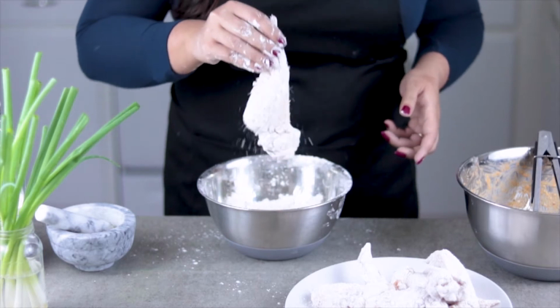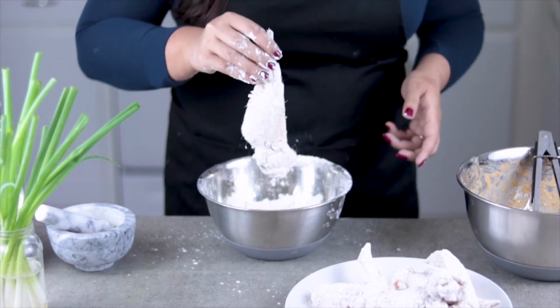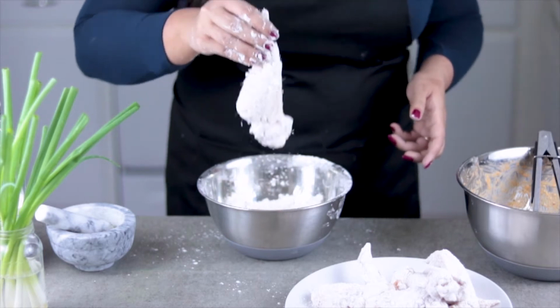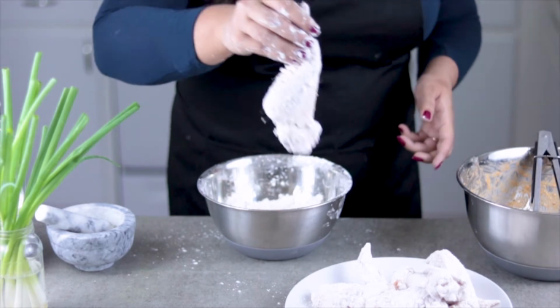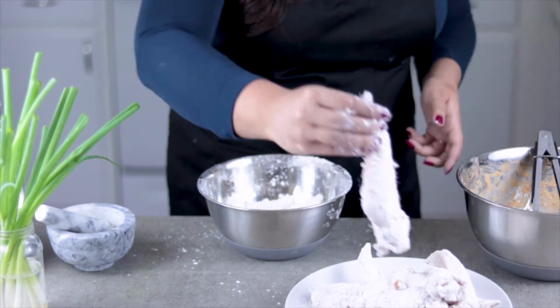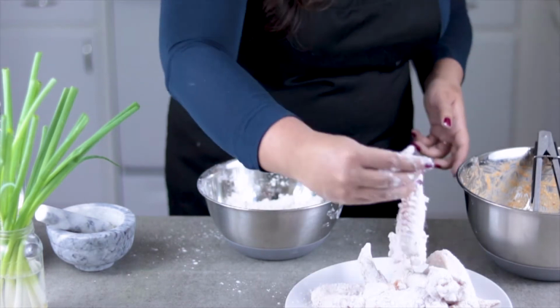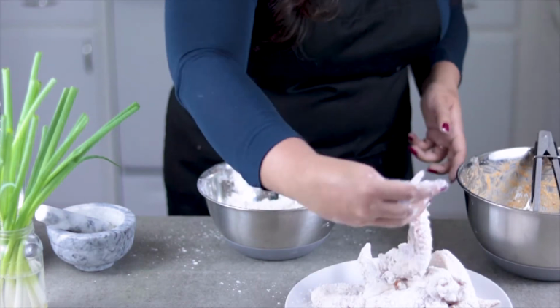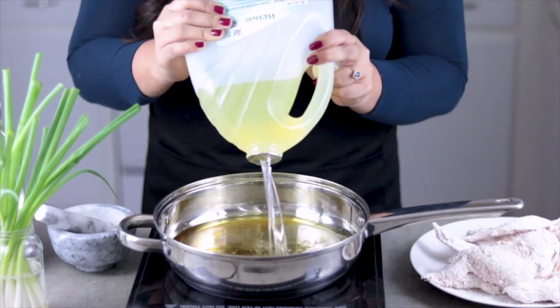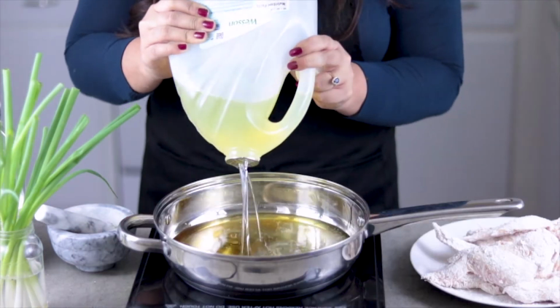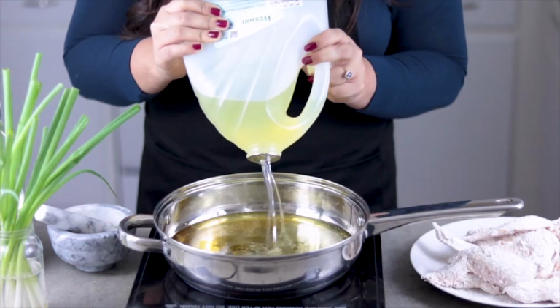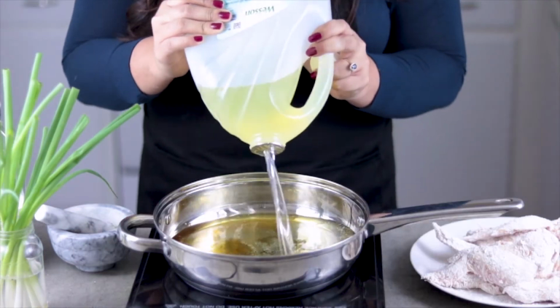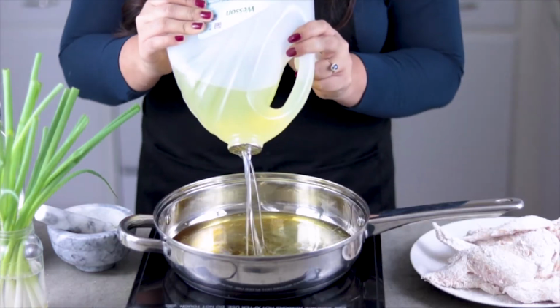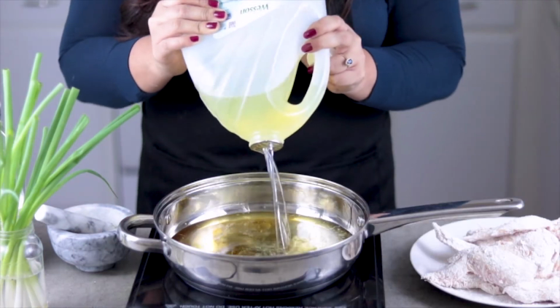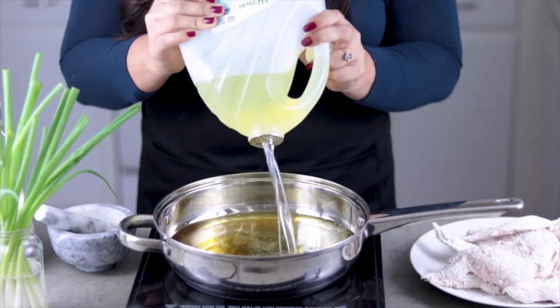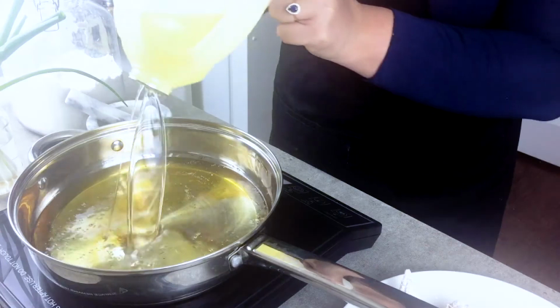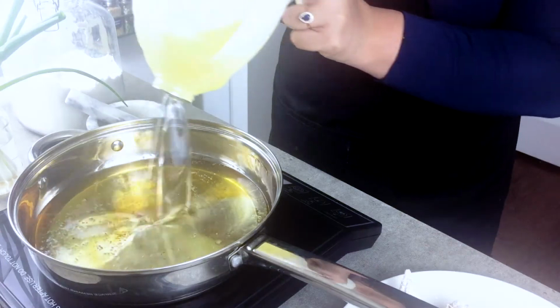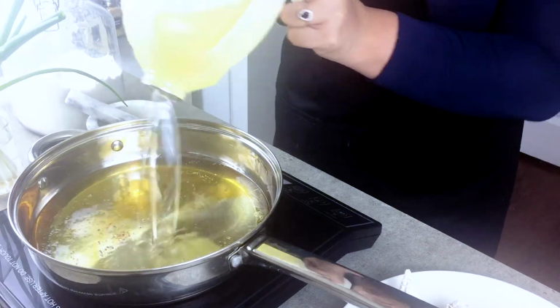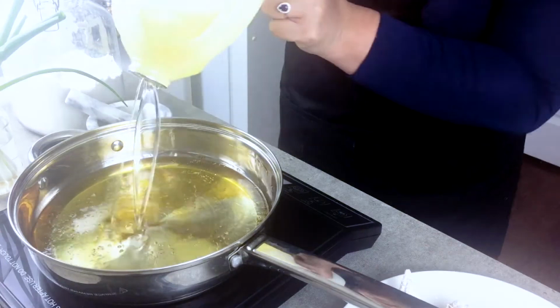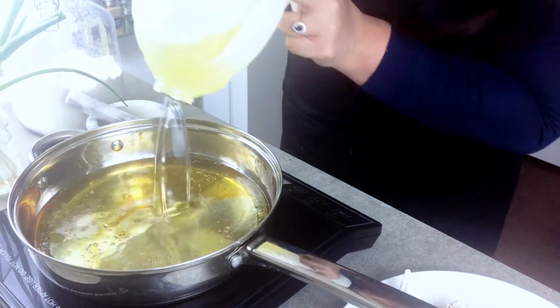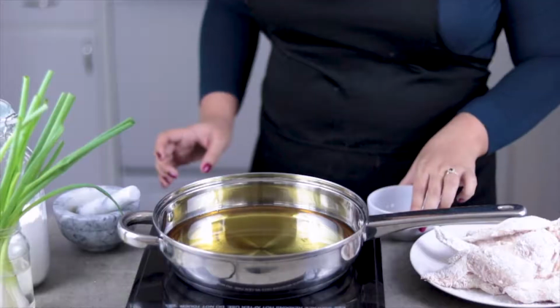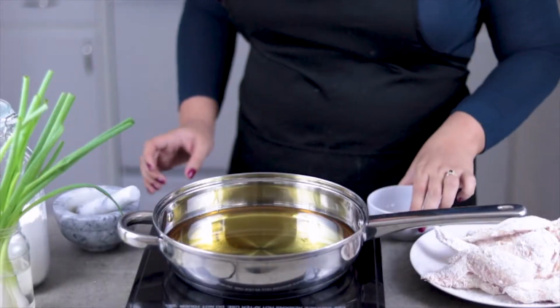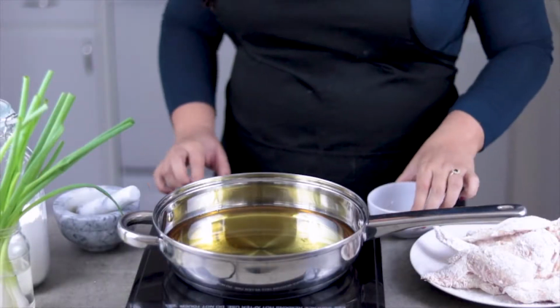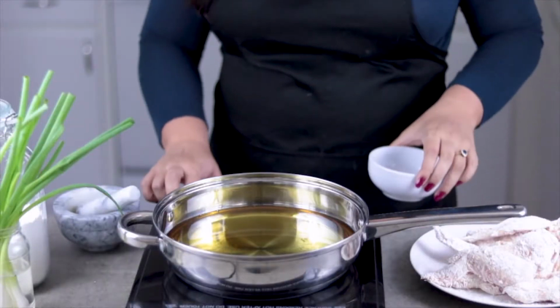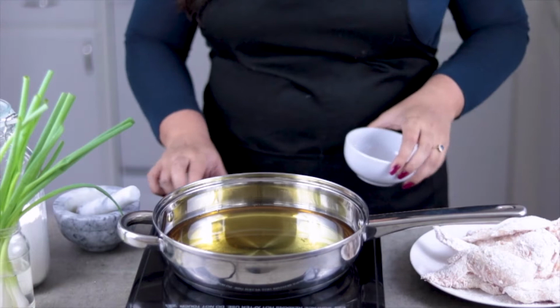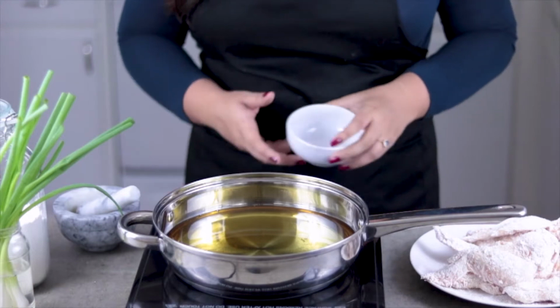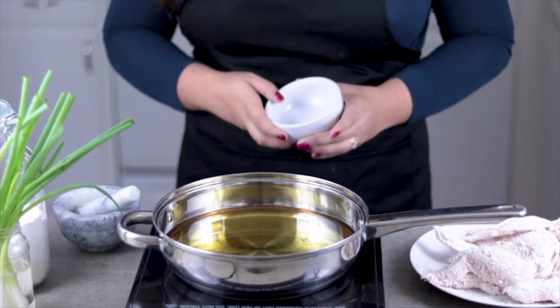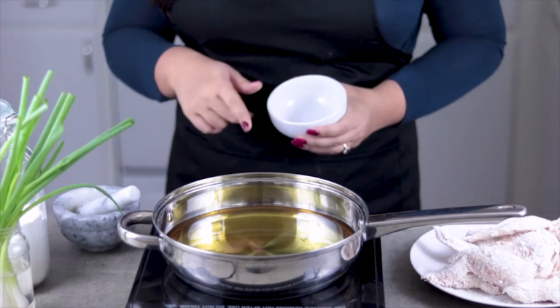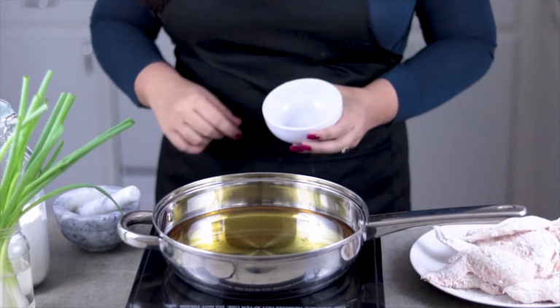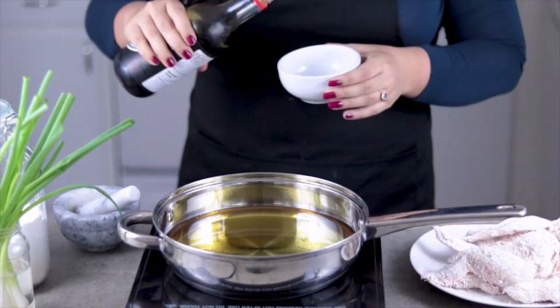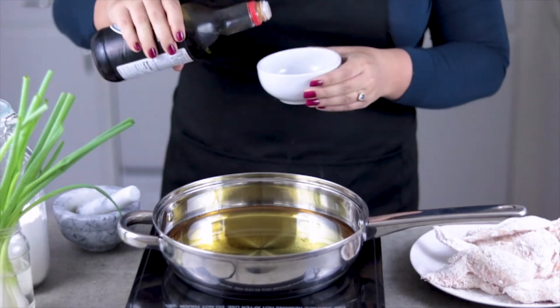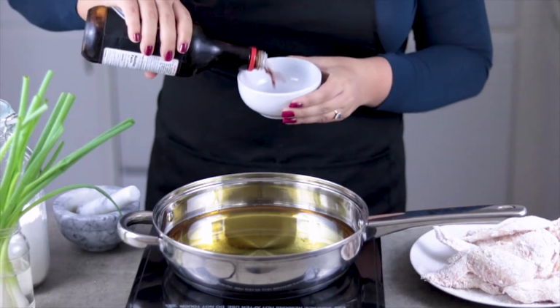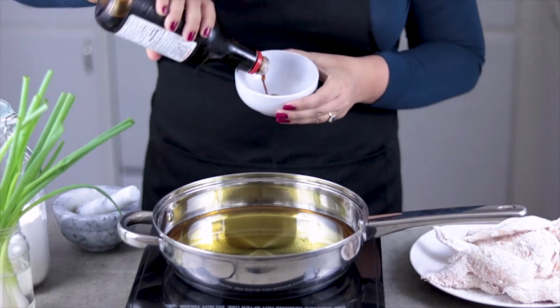Put your stove on medium heat and fill a pan with some oil. Prepare your sauce while you wait for the oil to heat.